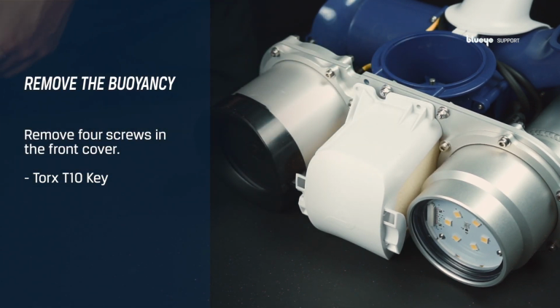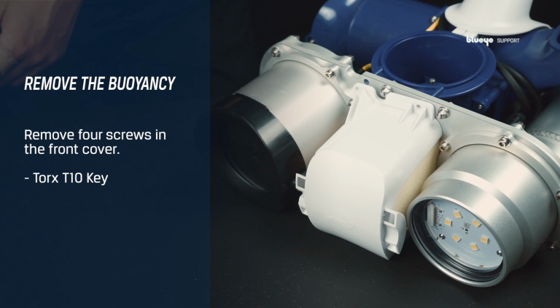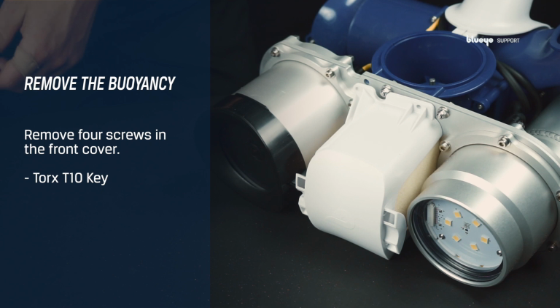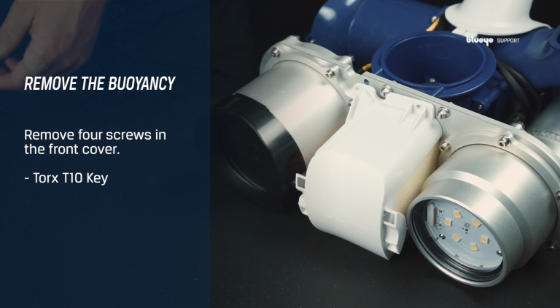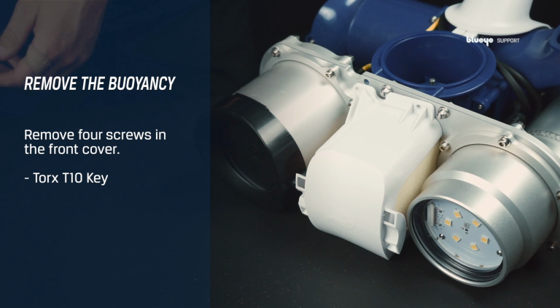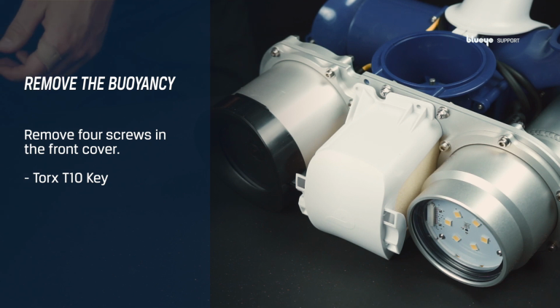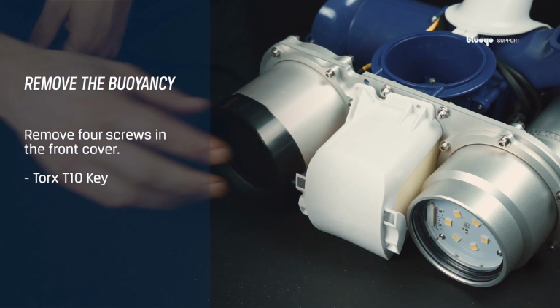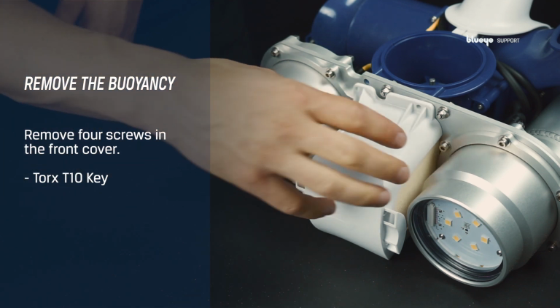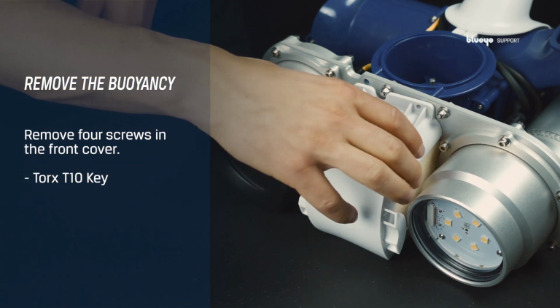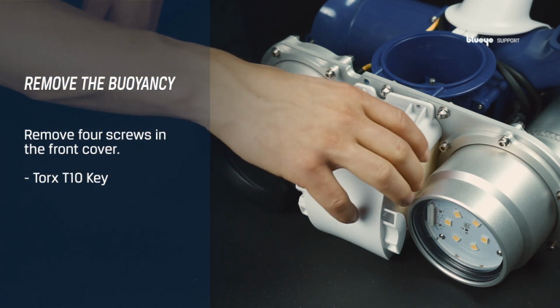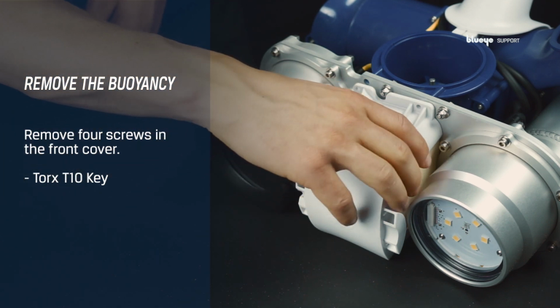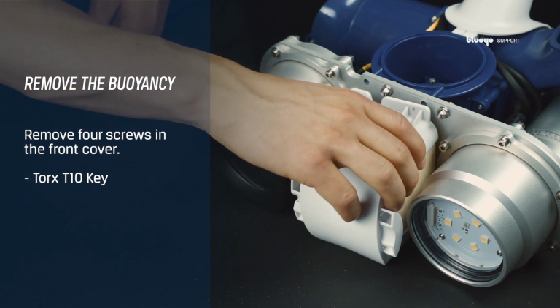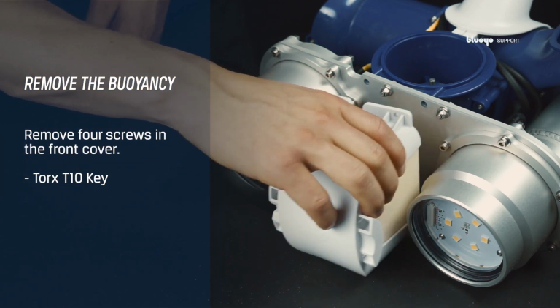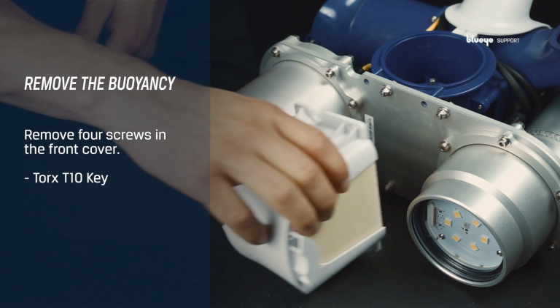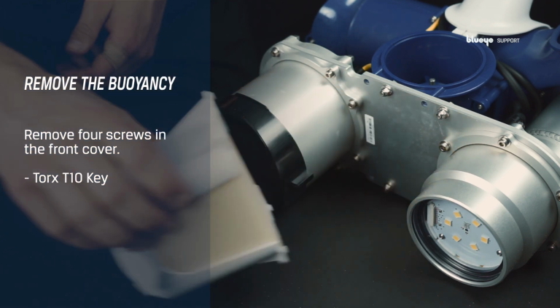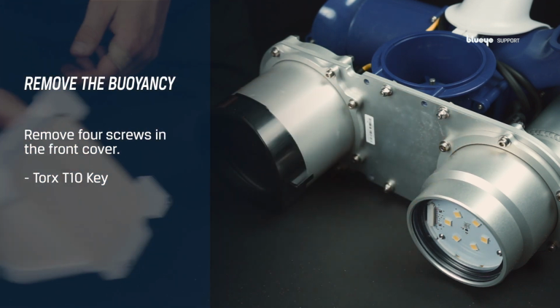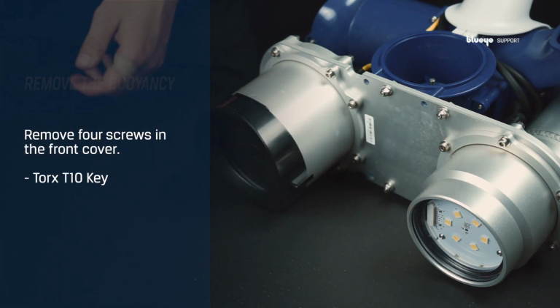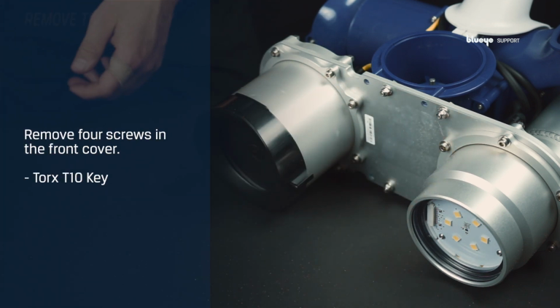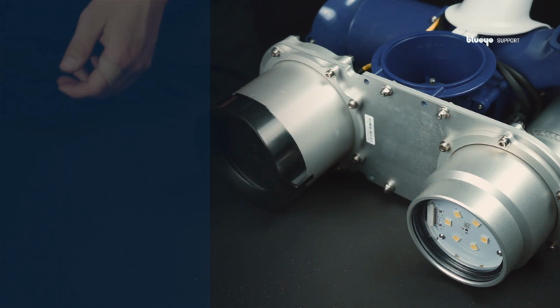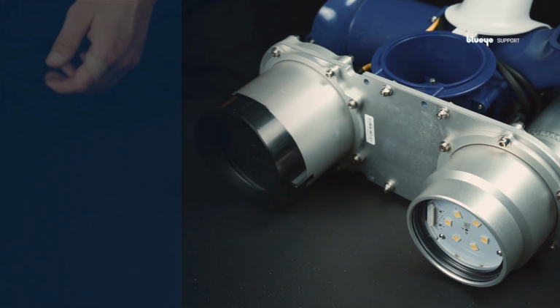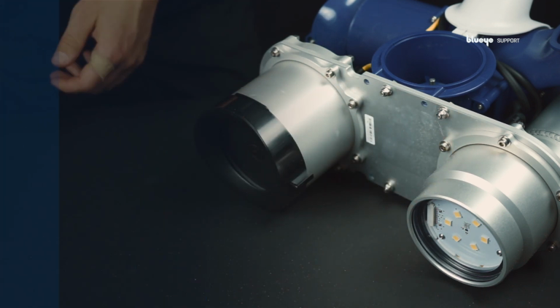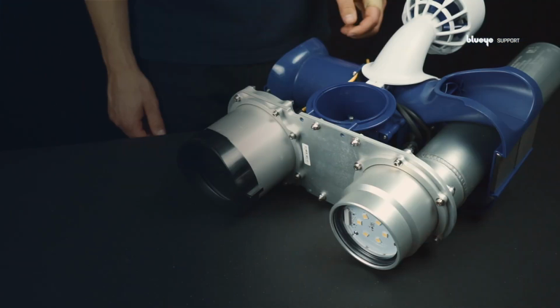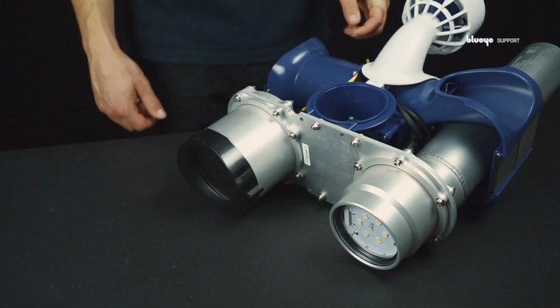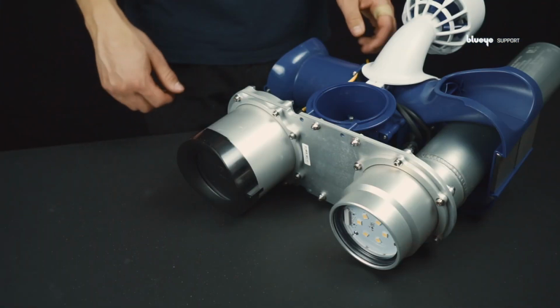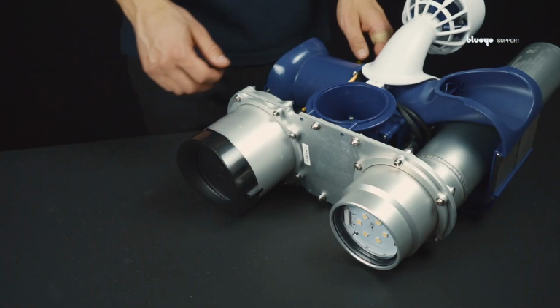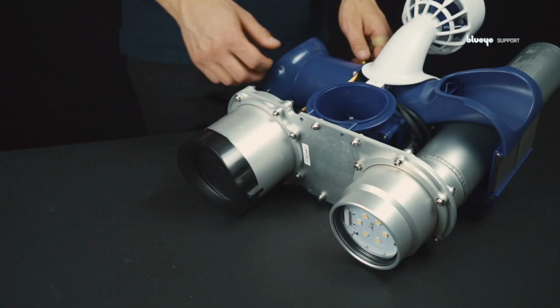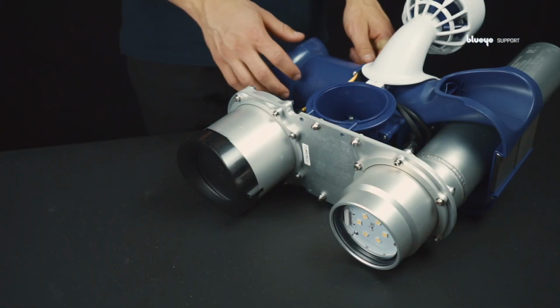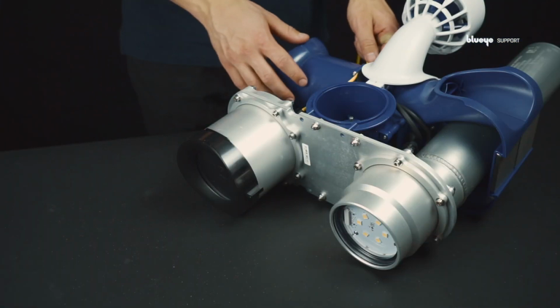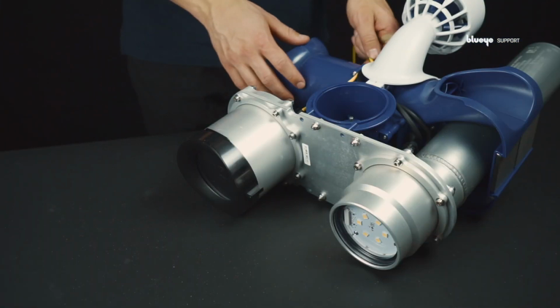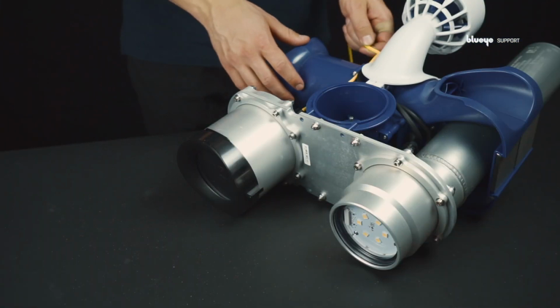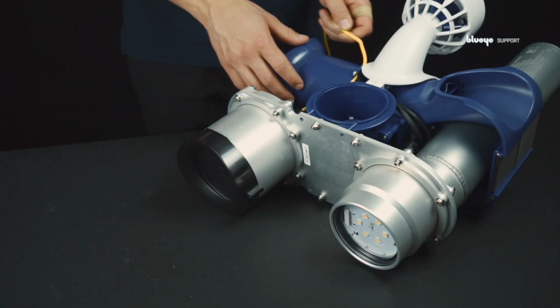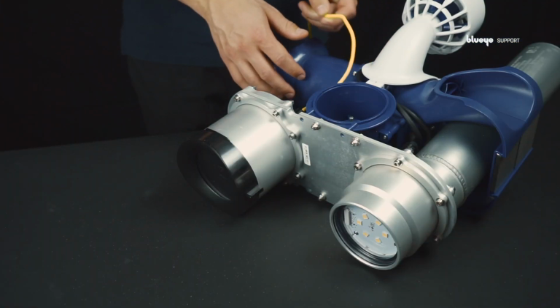Remove the front cover and the front buoyancy, and pull the aluminum body apart from the plastic thruster assembly.